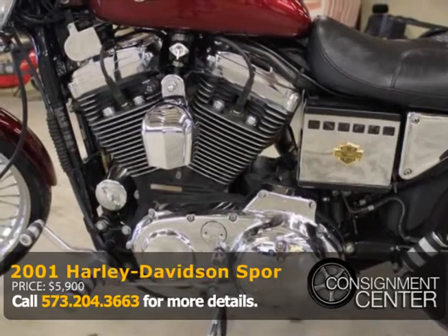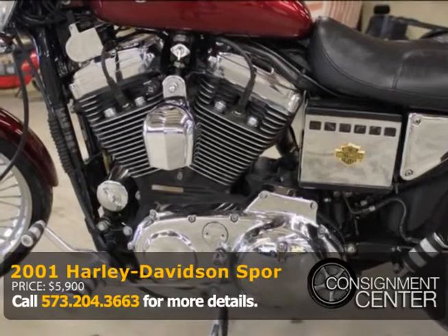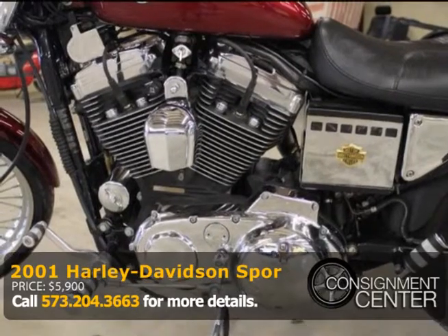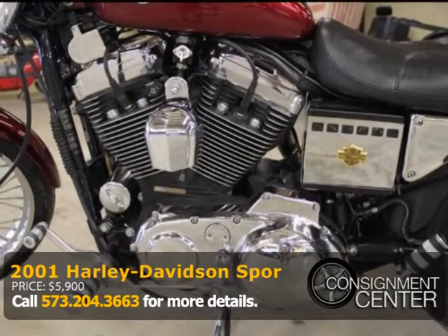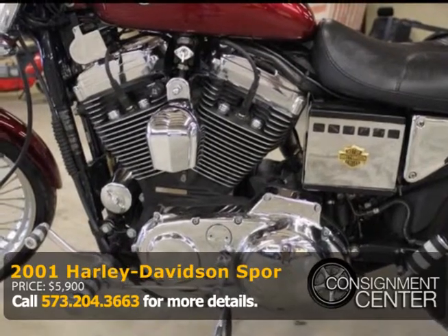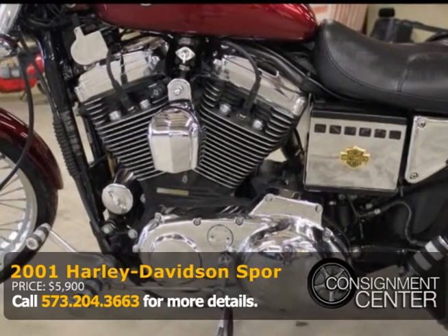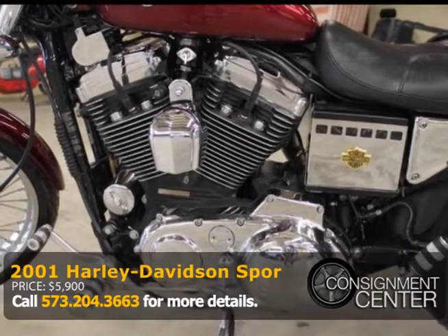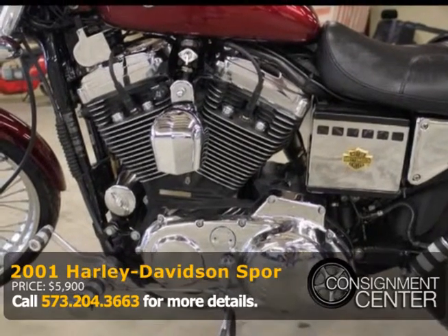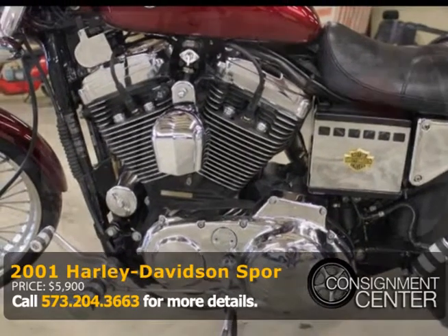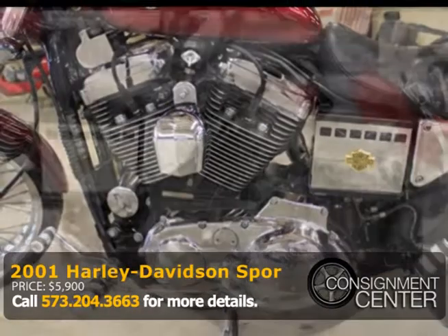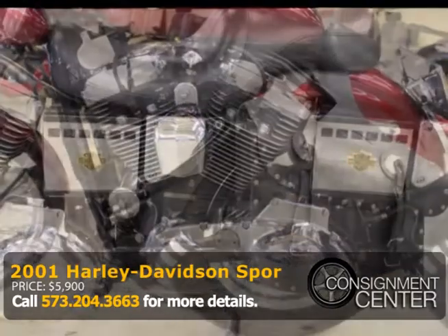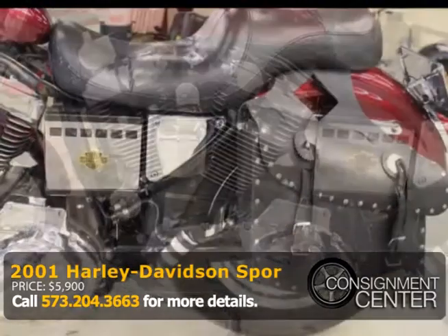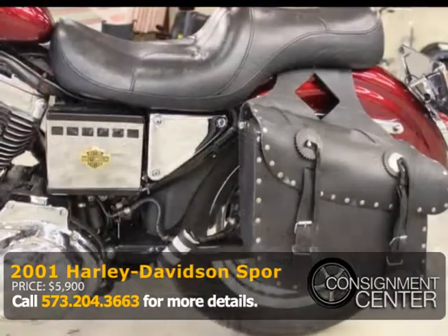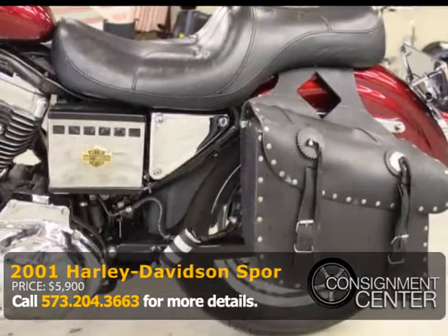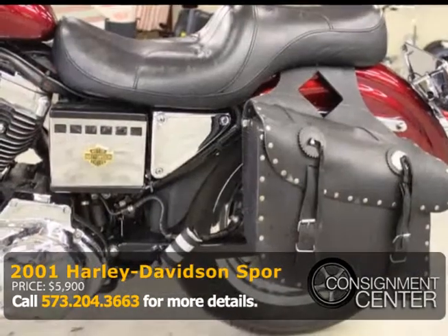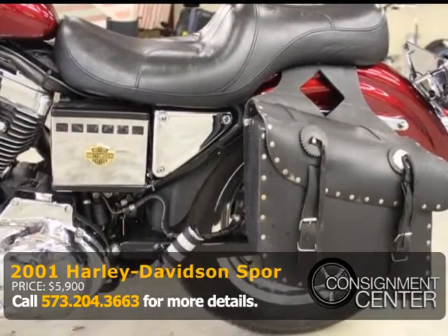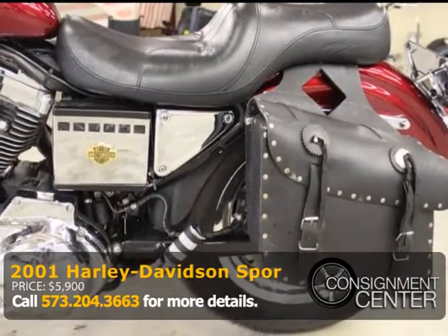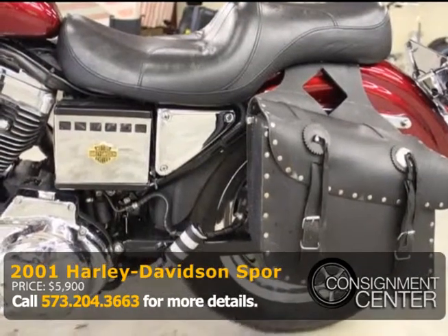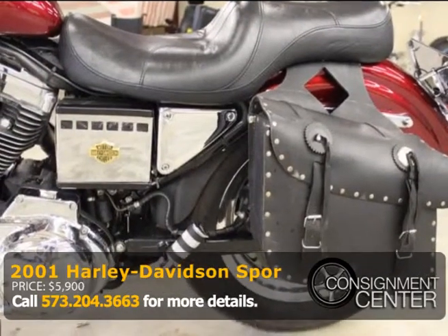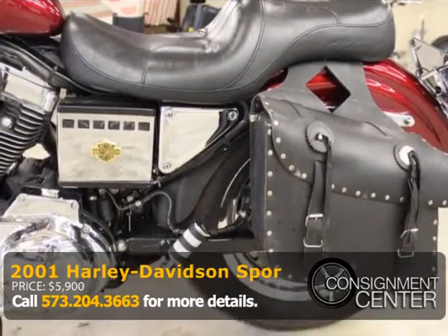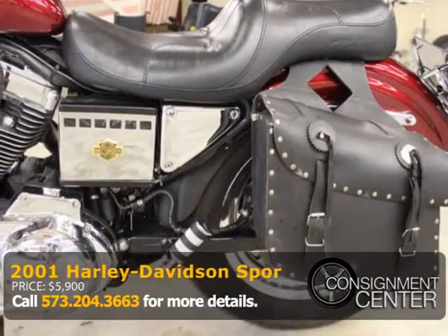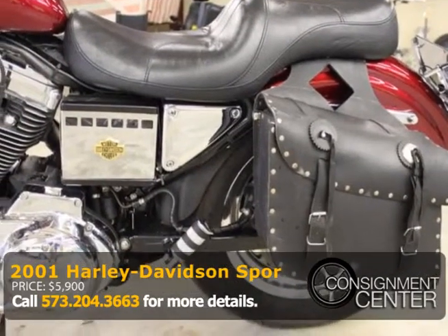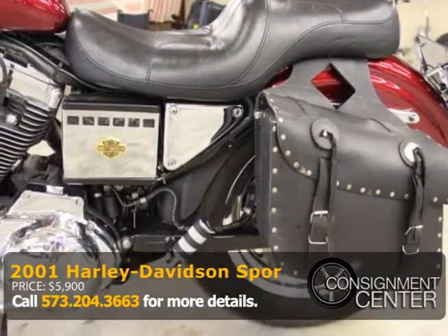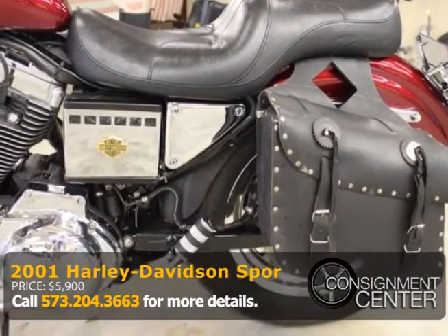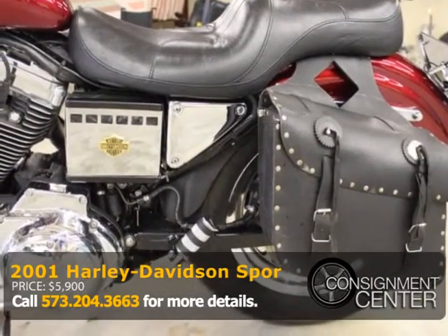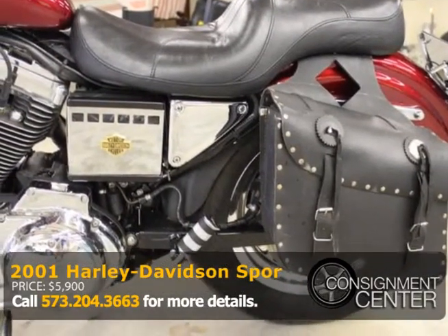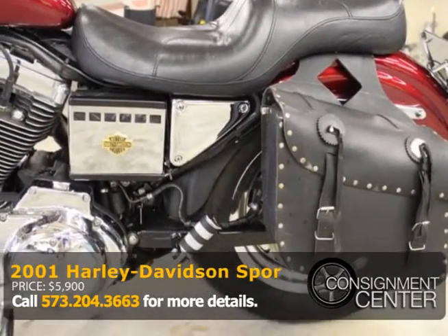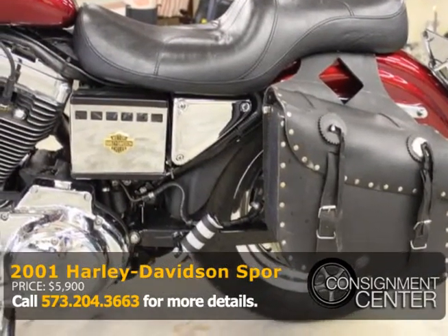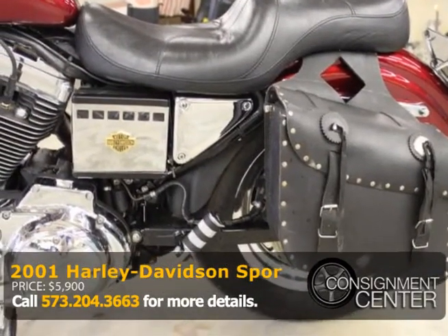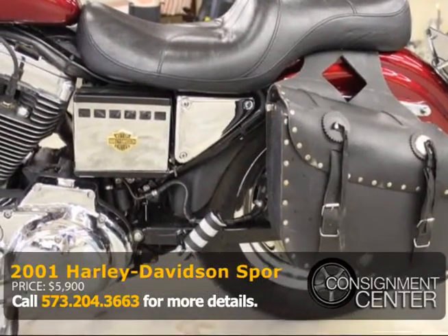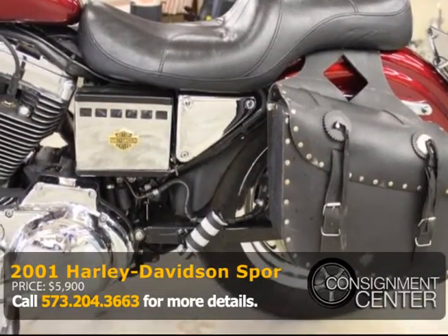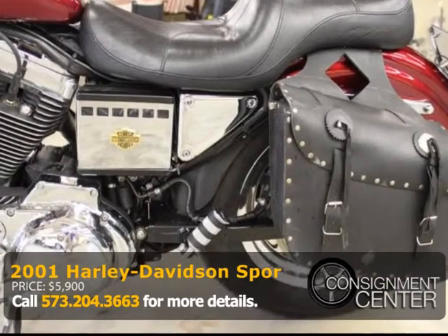Great bike, great price, and a great place to do business. Consignmentcenter.com.